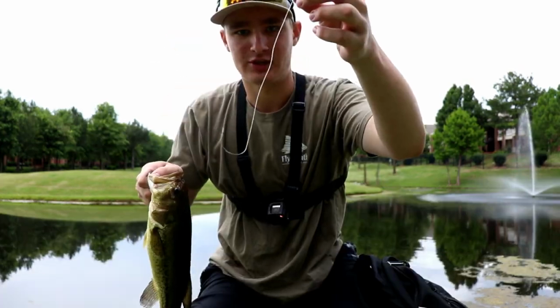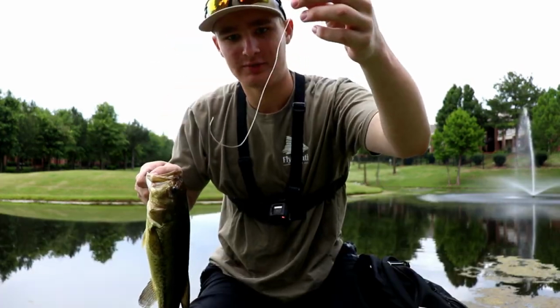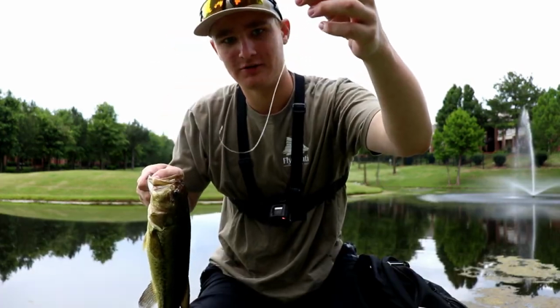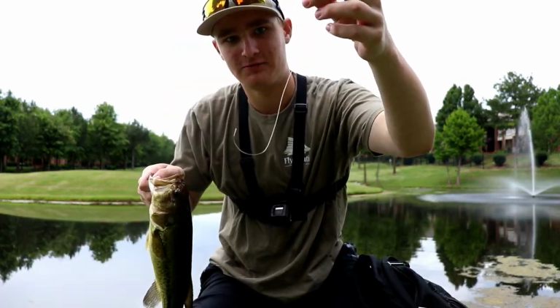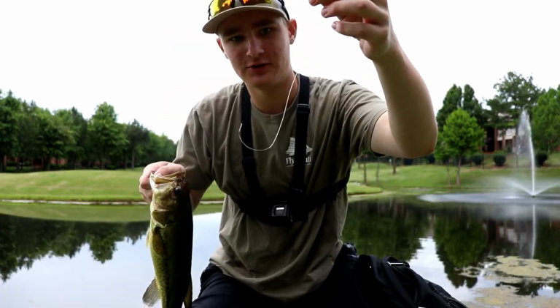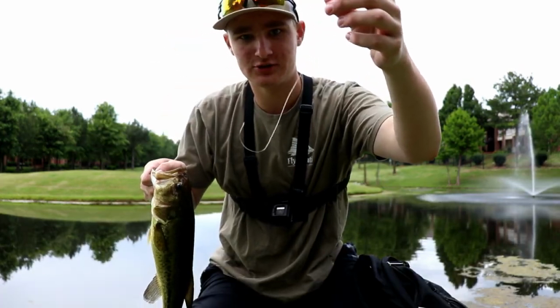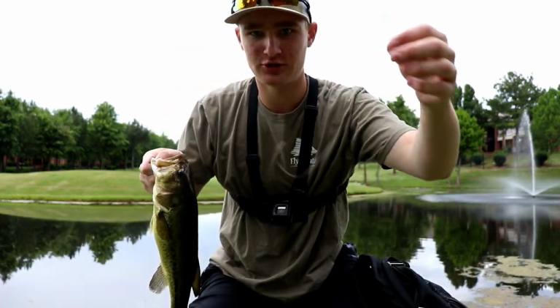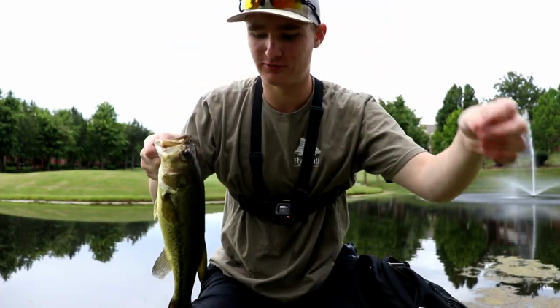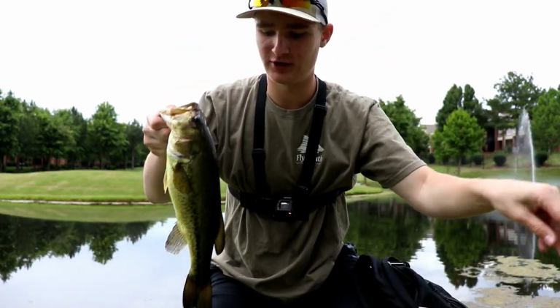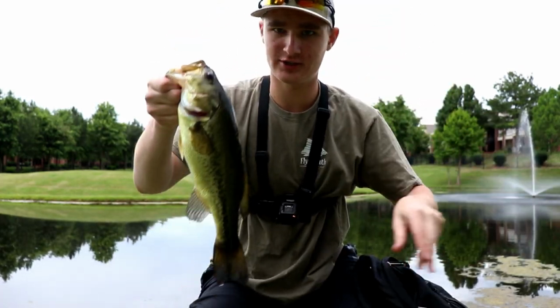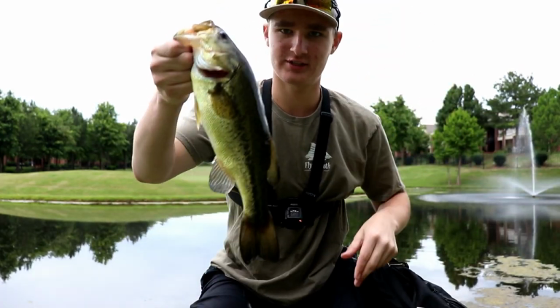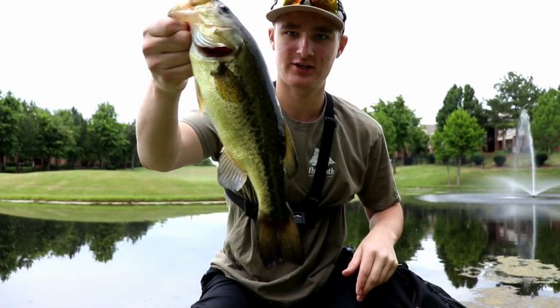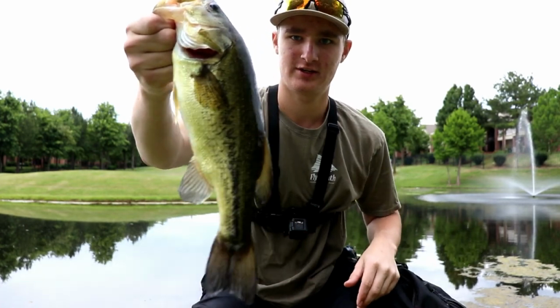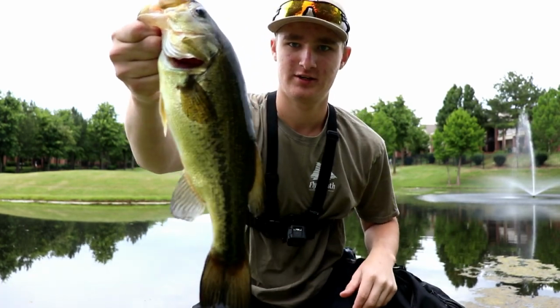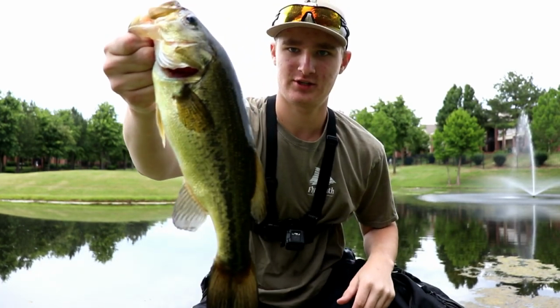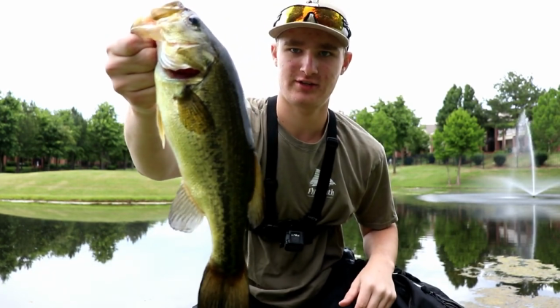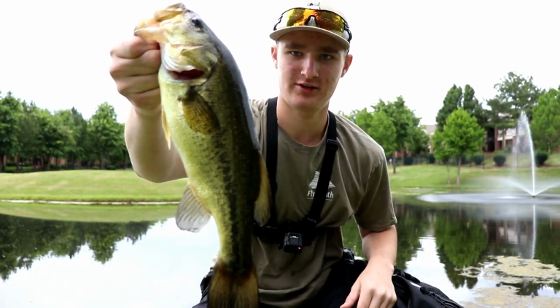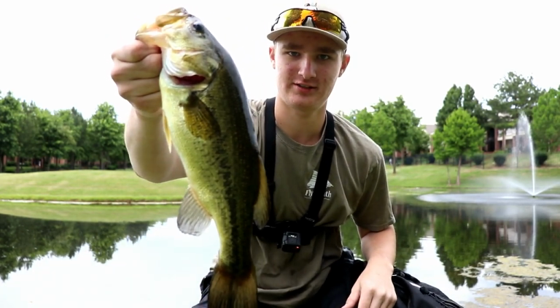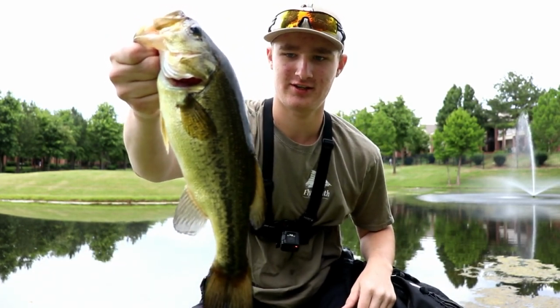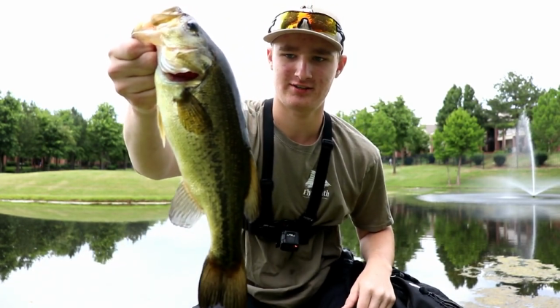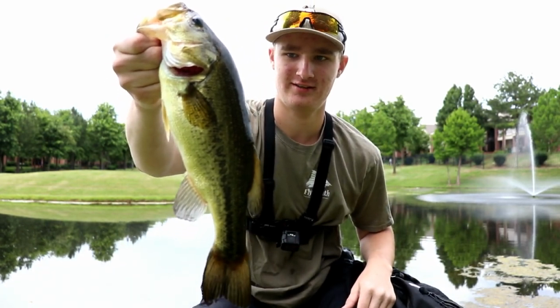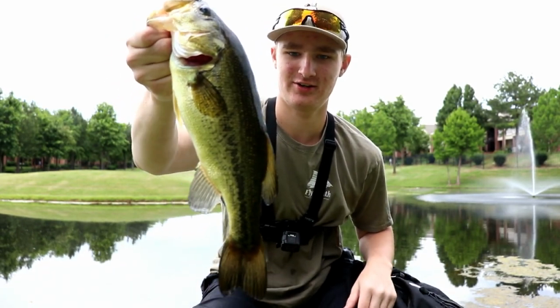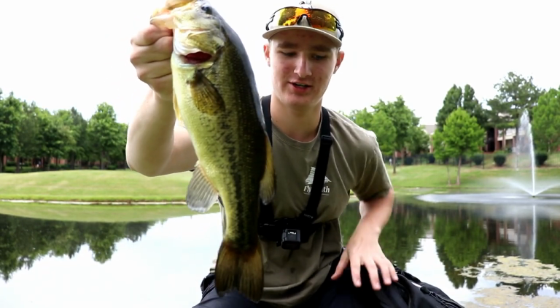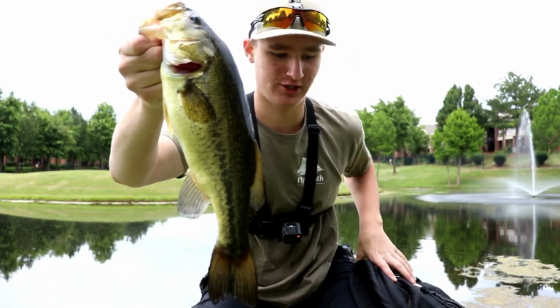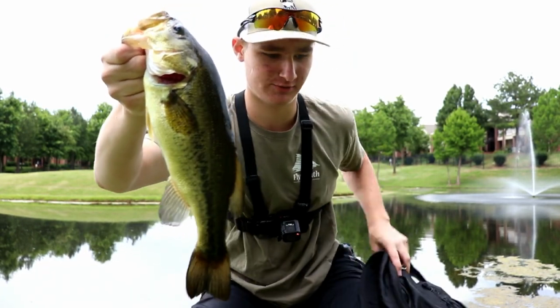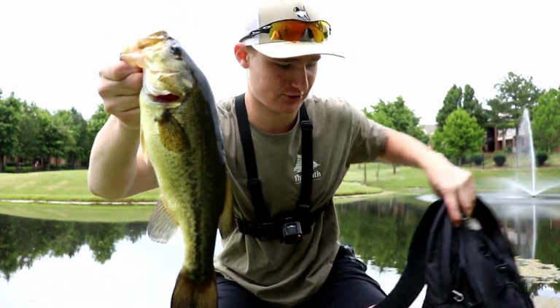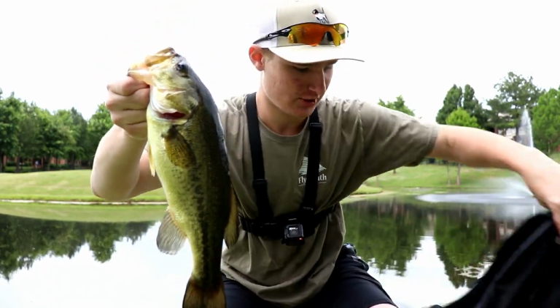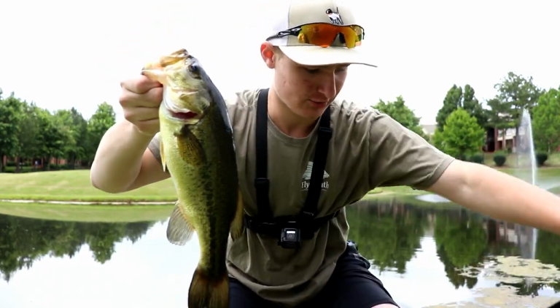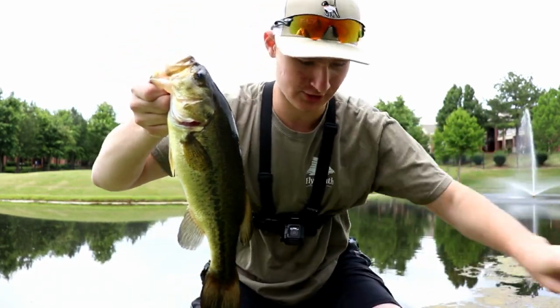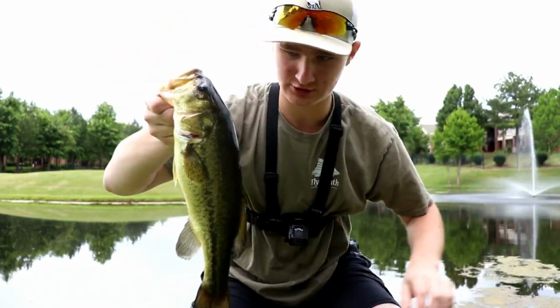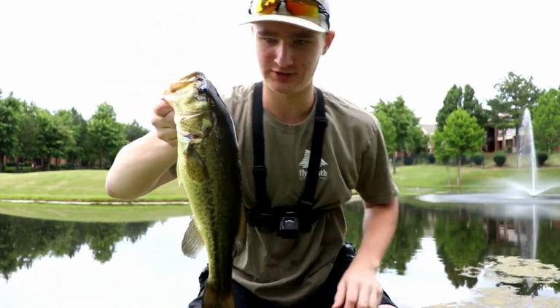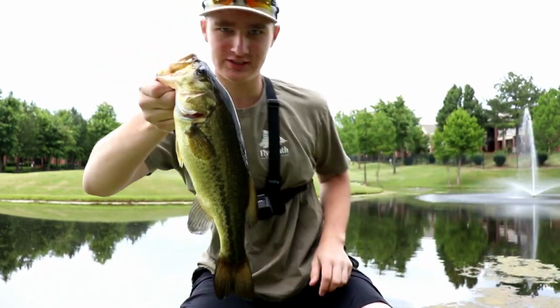I got about a foot or so of line right there. Check that out, guys. Awesome fish. We're going to get the release.